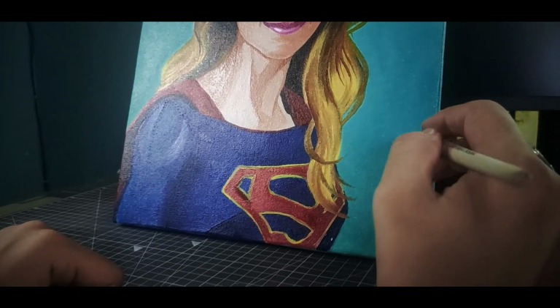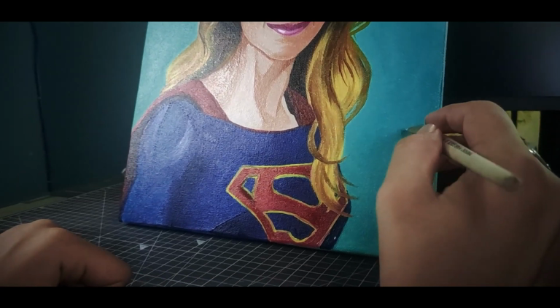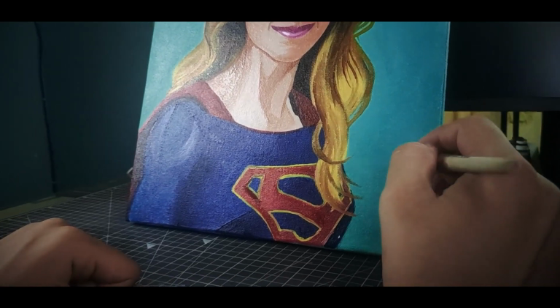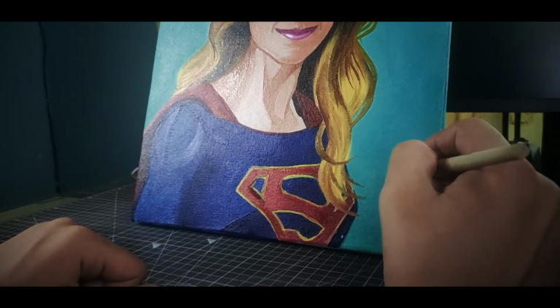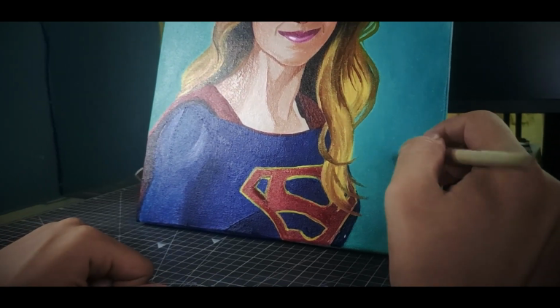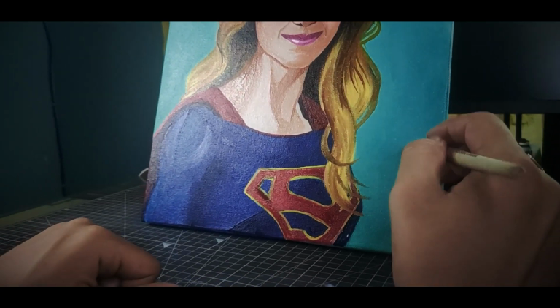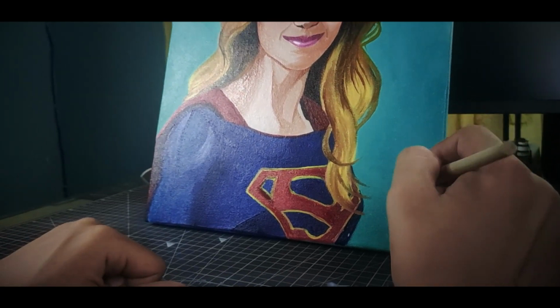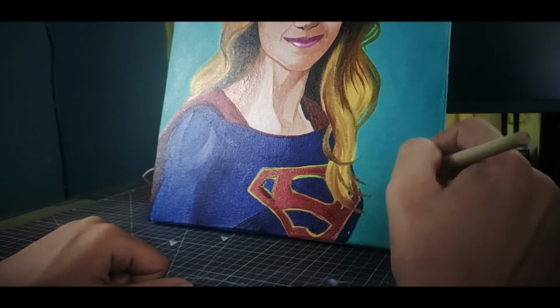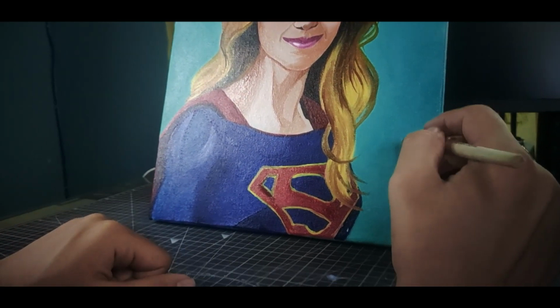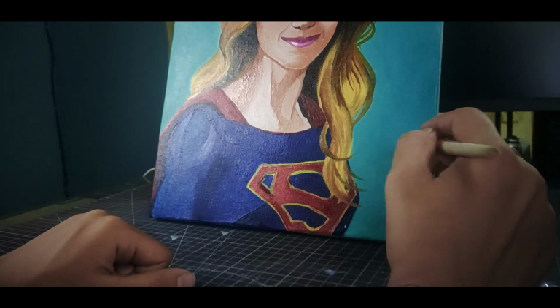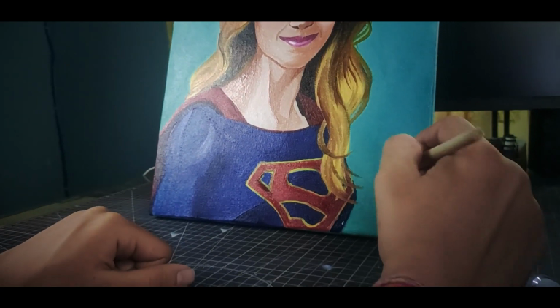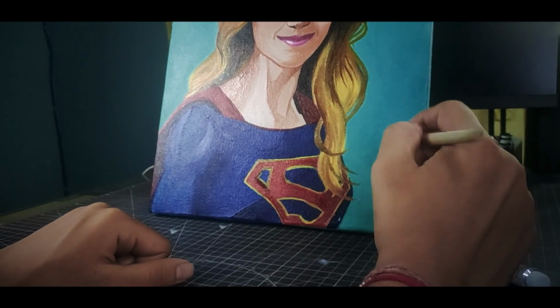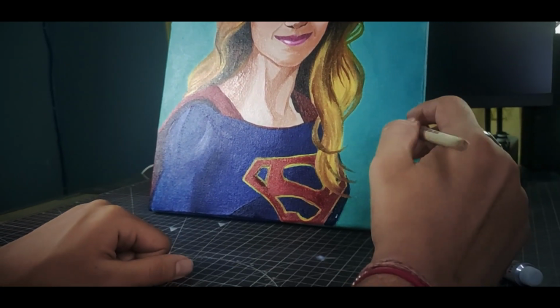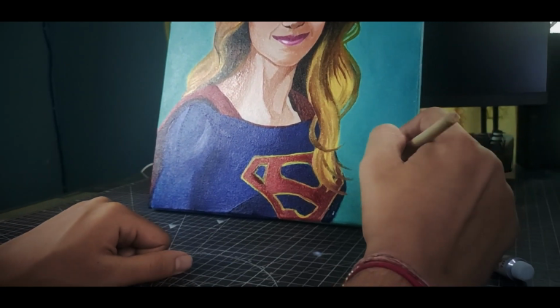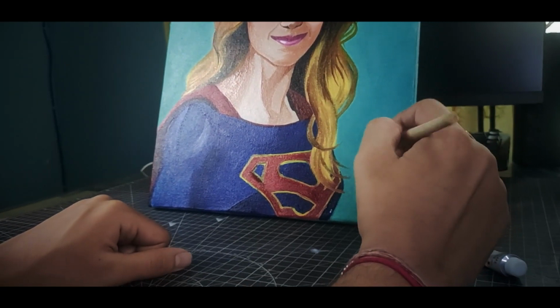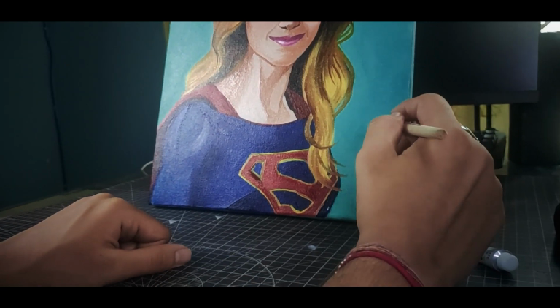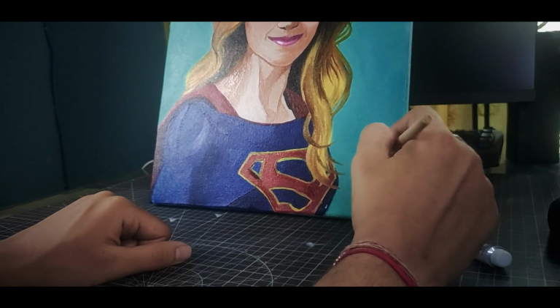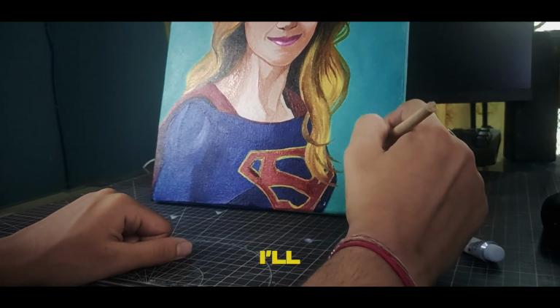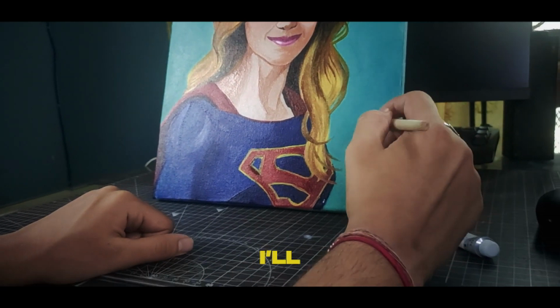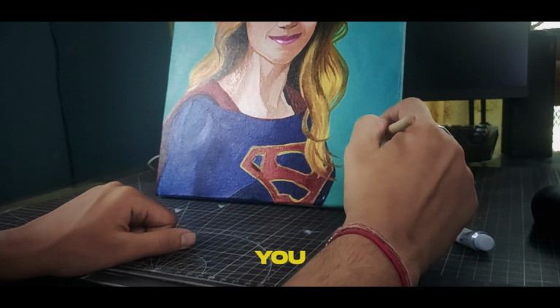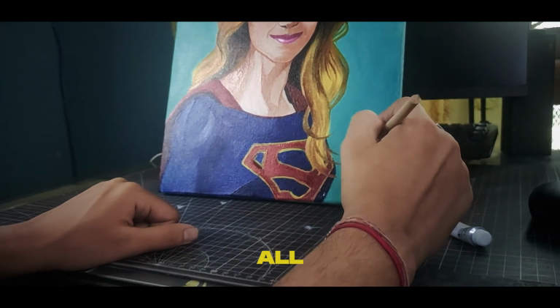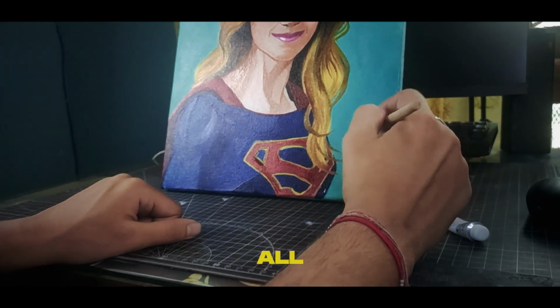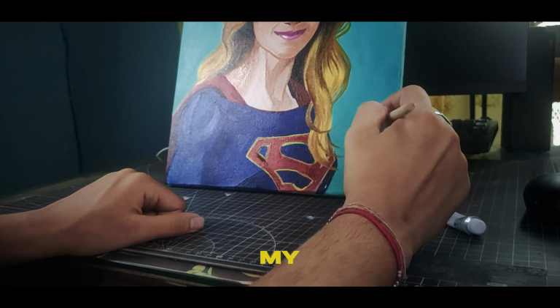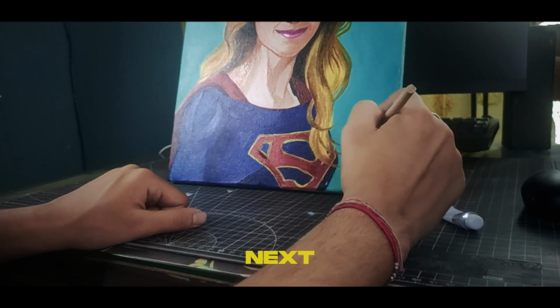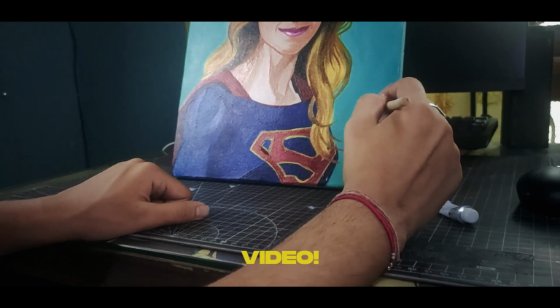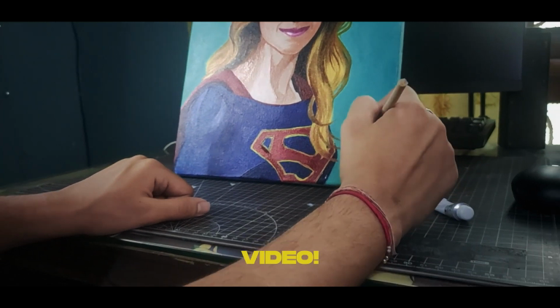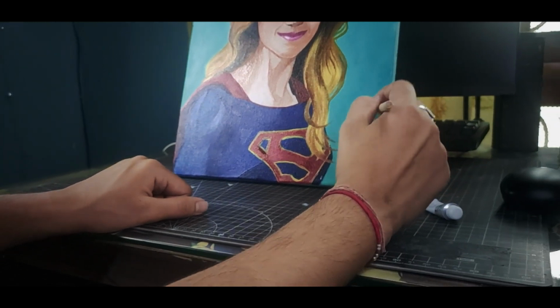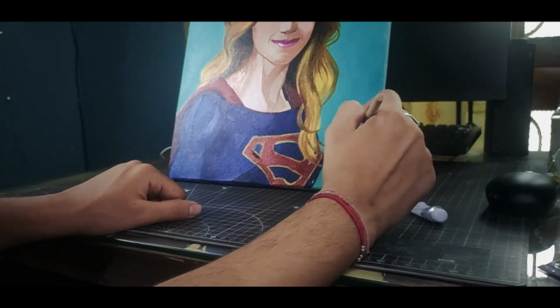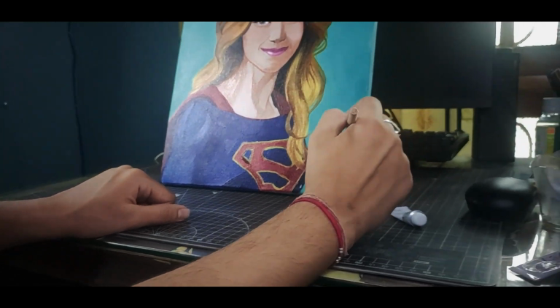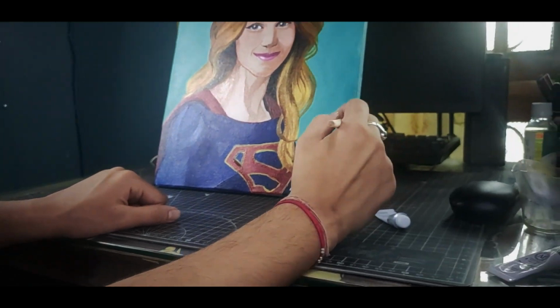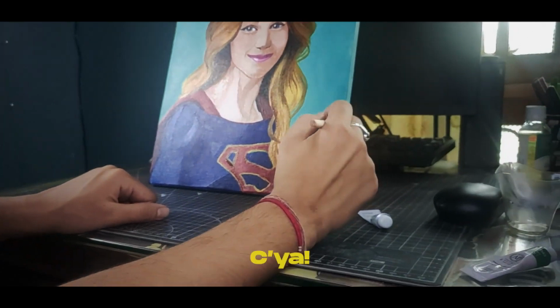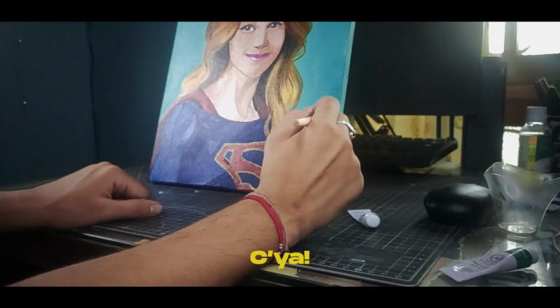So I'm finally done with the painting — enjoy the reveal and I will see you all in my next video. See ya!